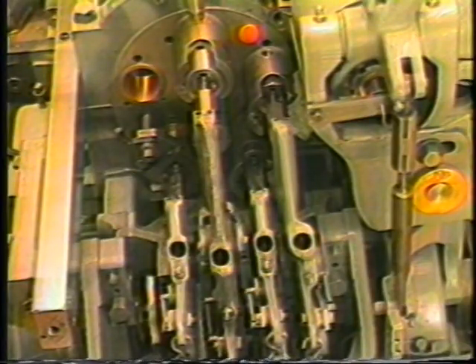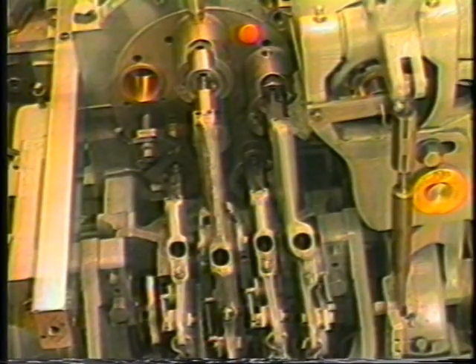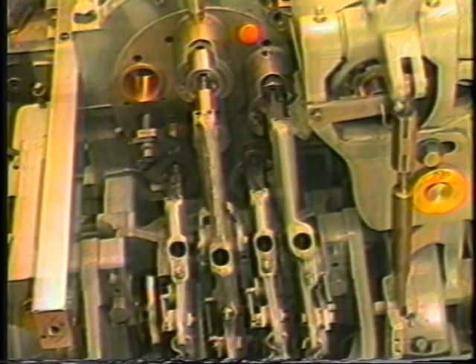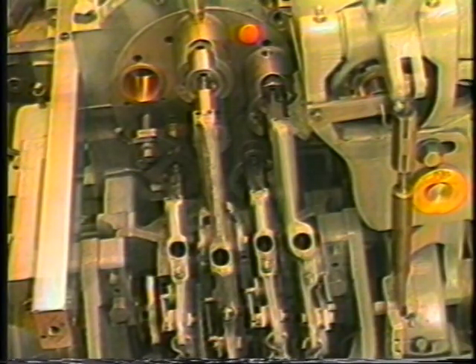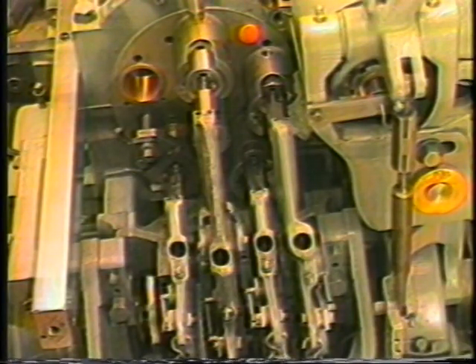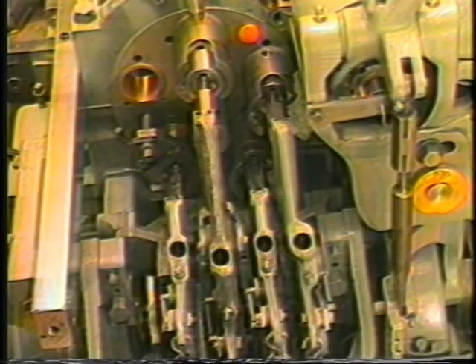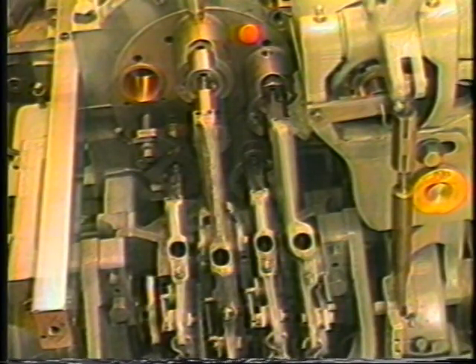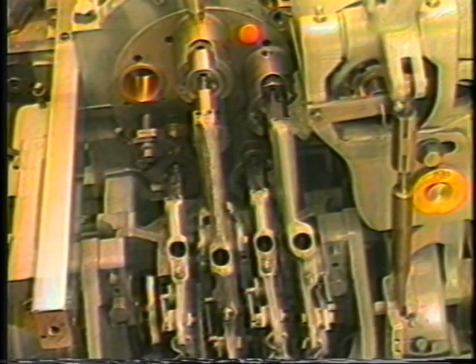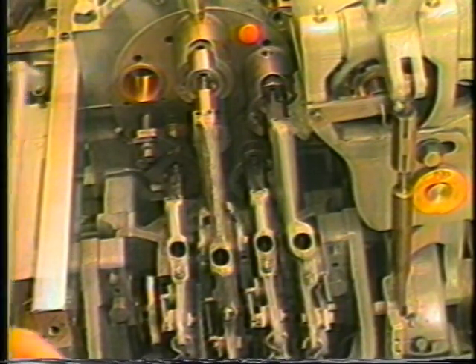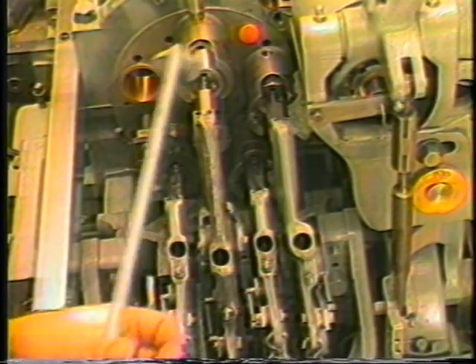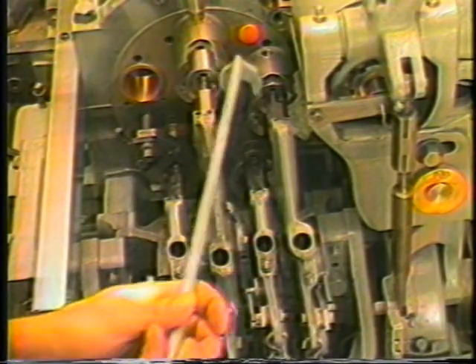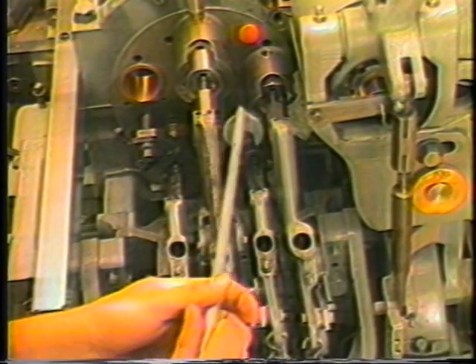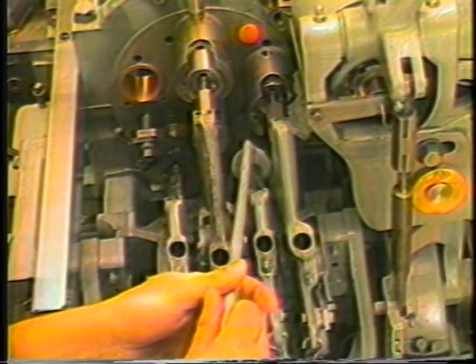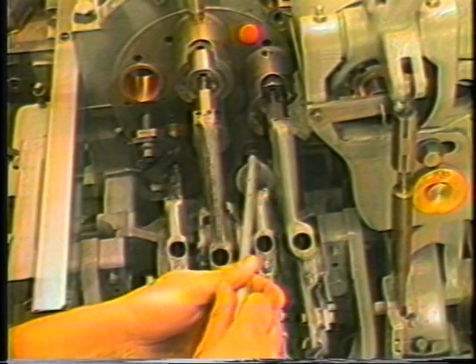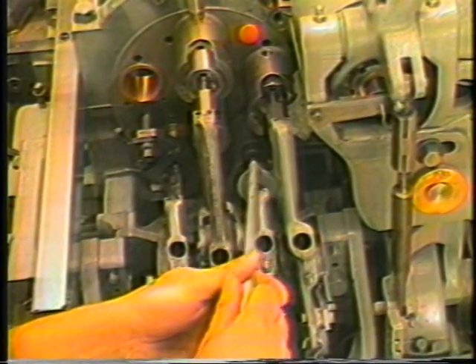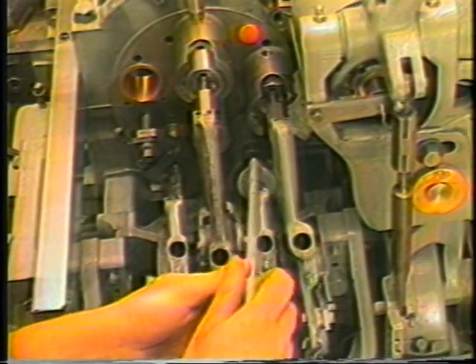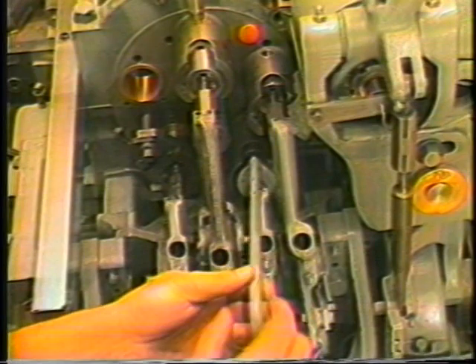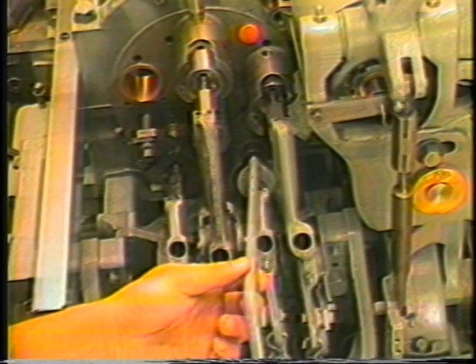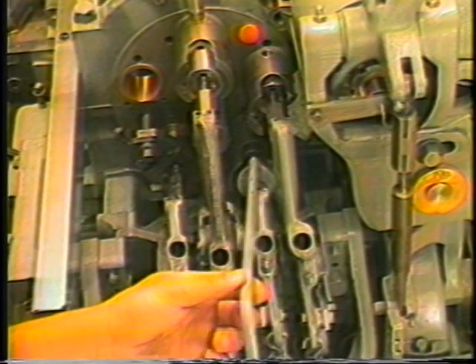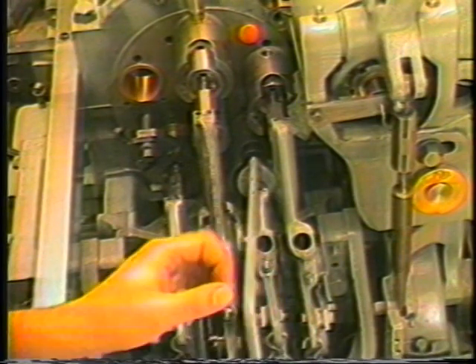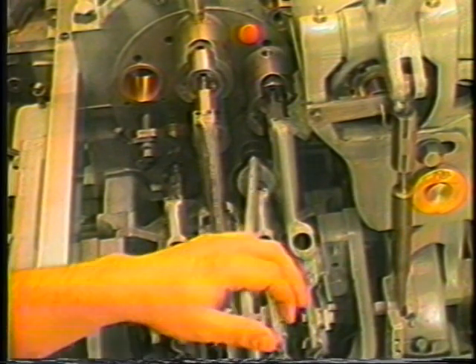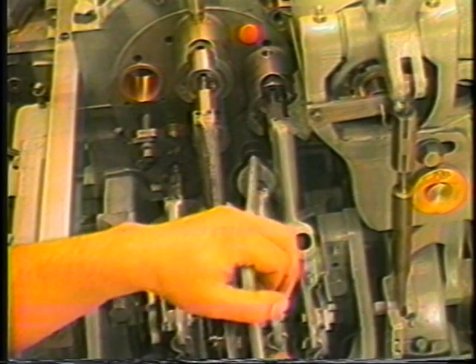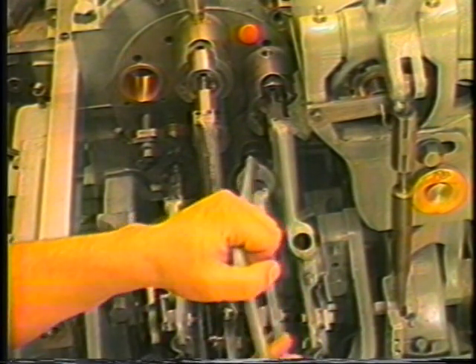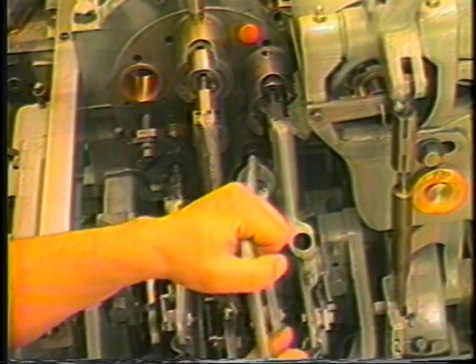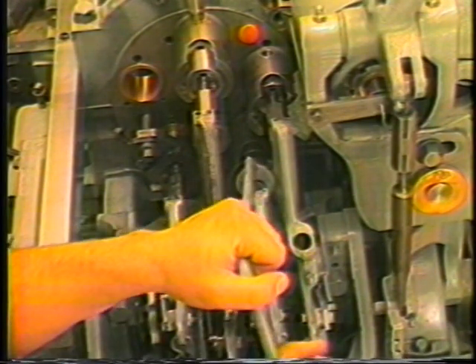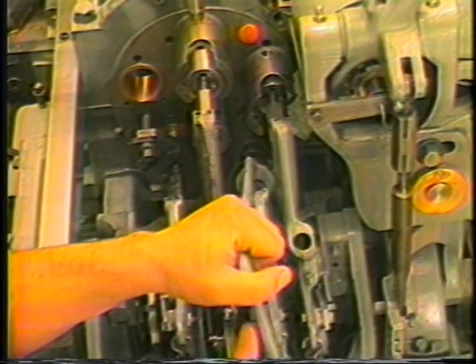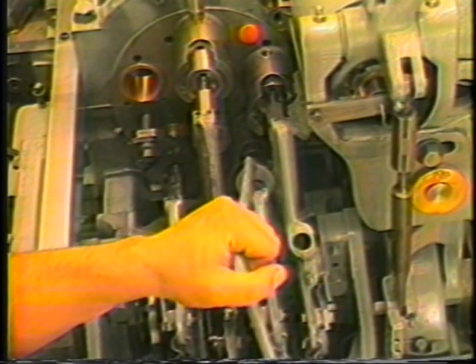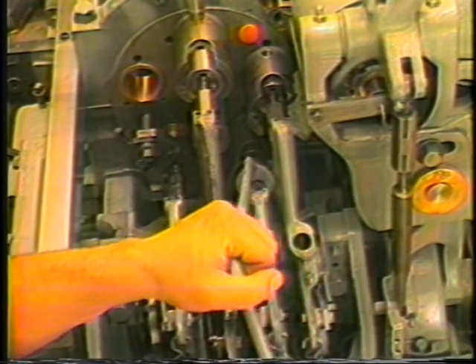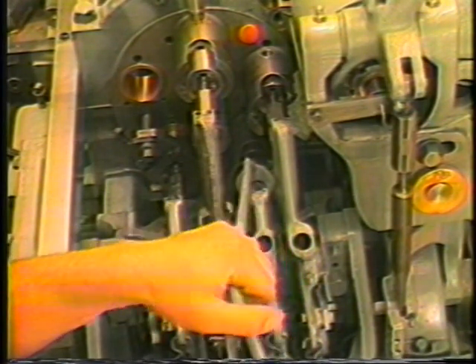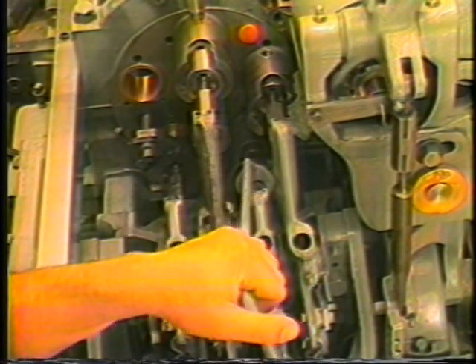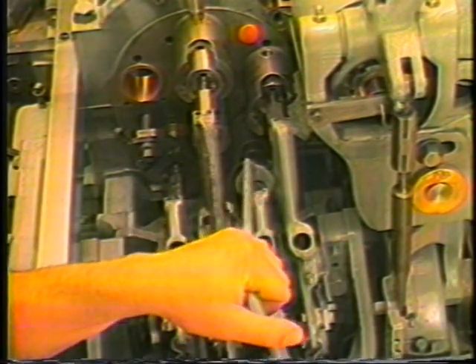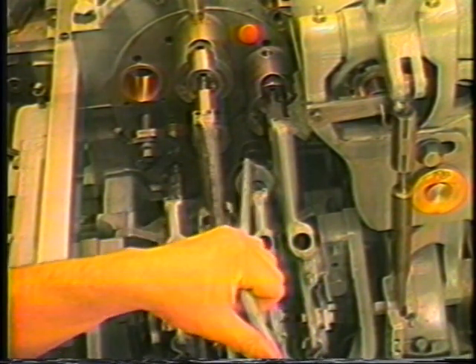It will be necessary to advance the drill with the turnbuckle until the drill is approximately ten thousandths of an inch from the workpiece.